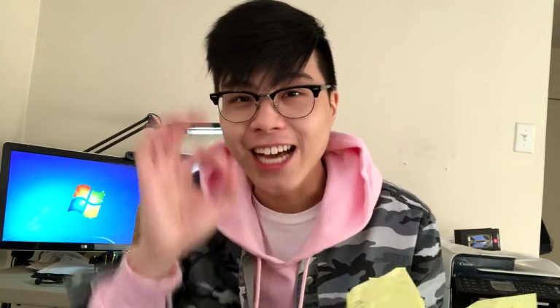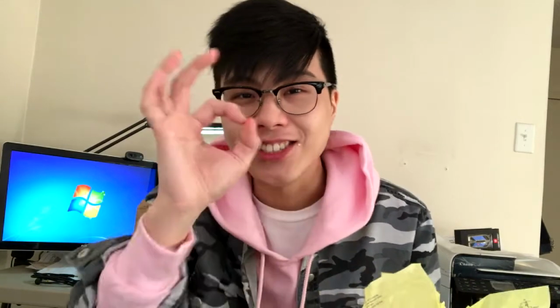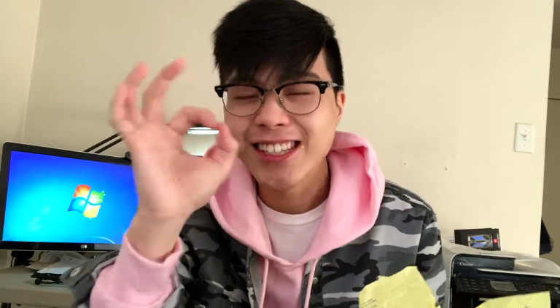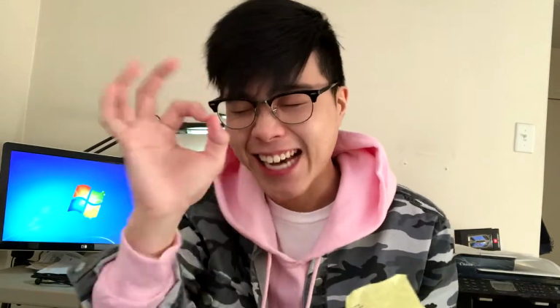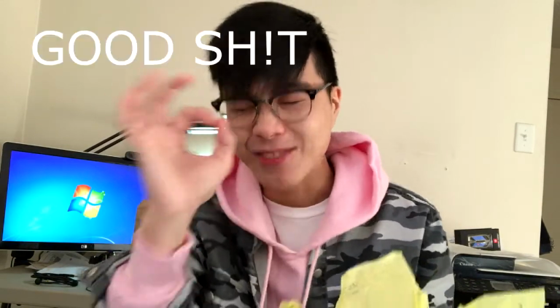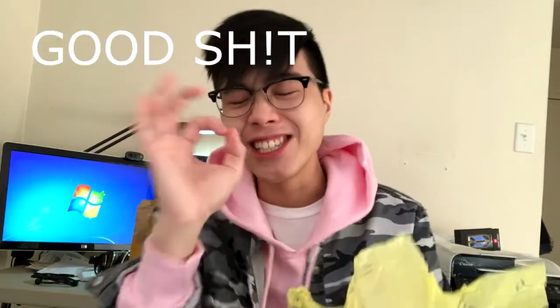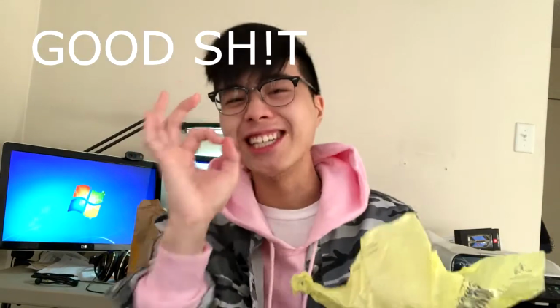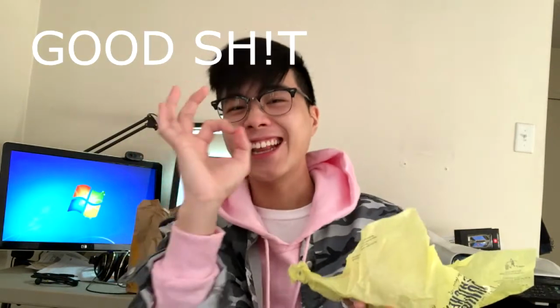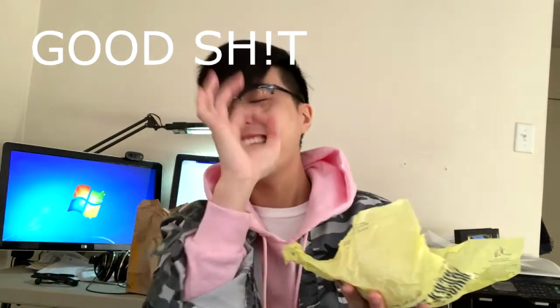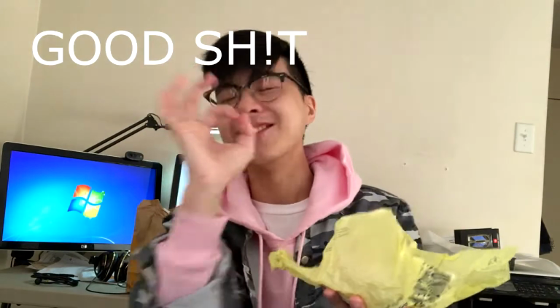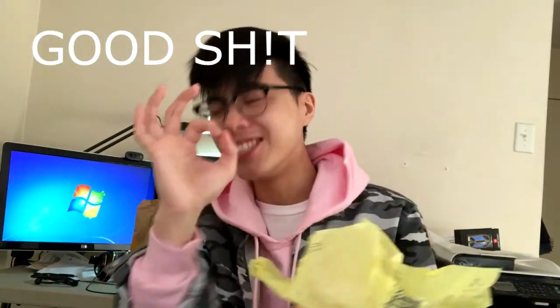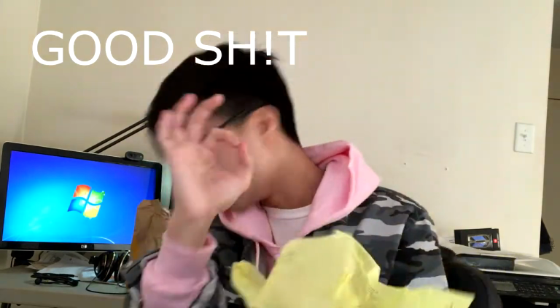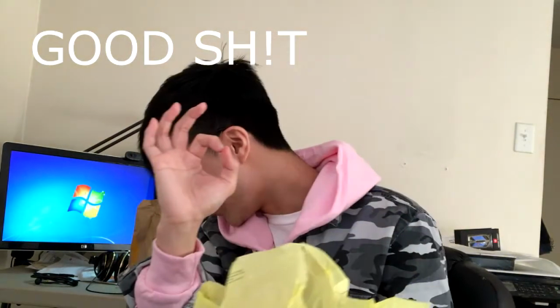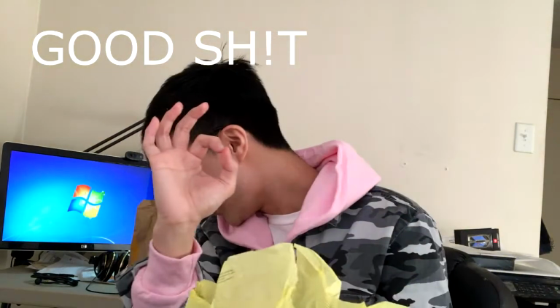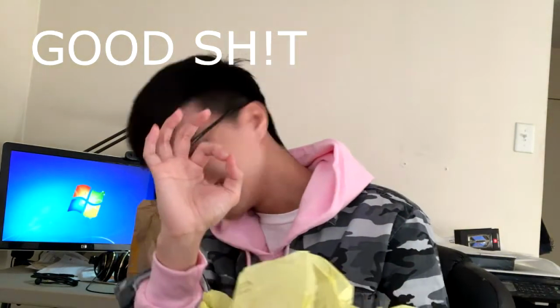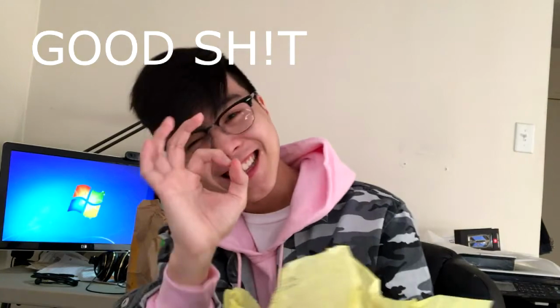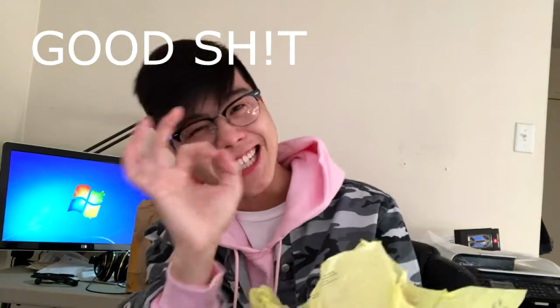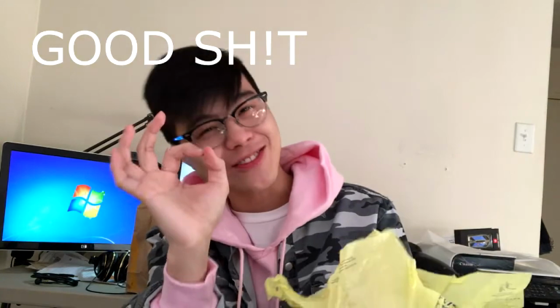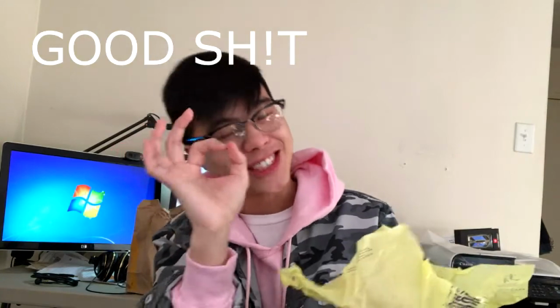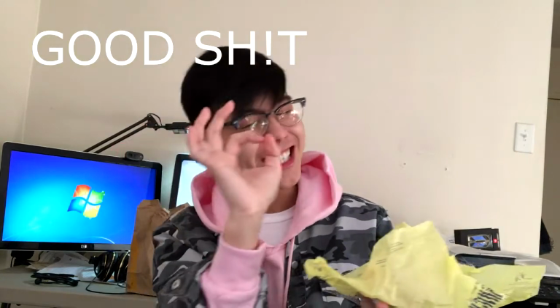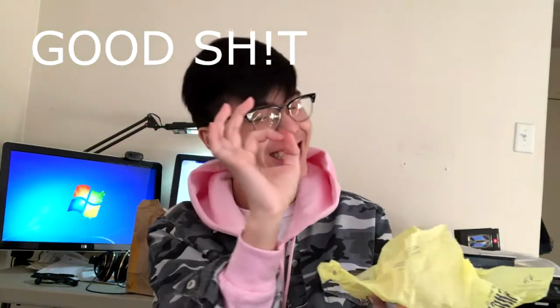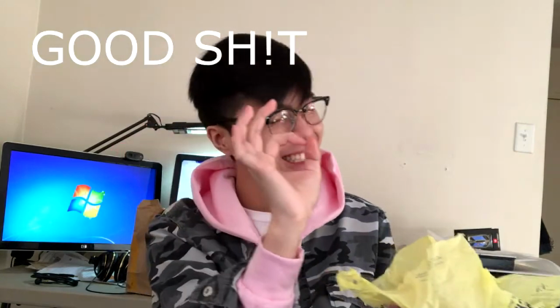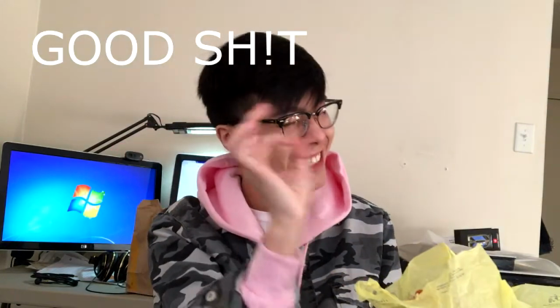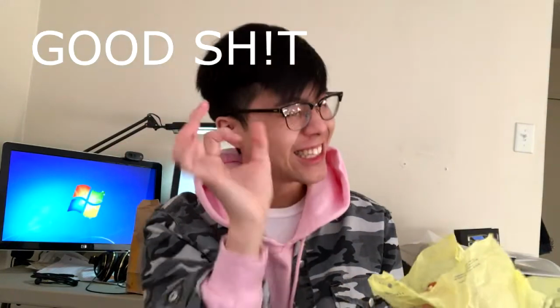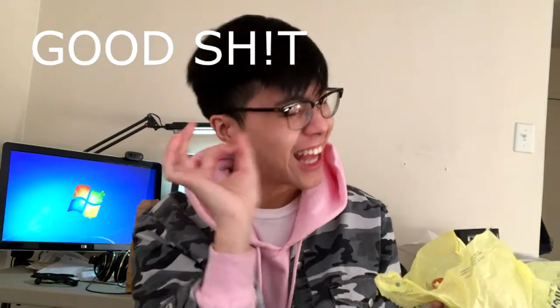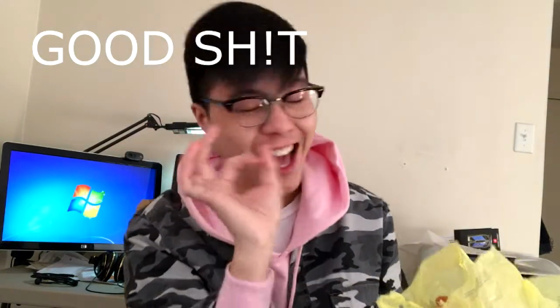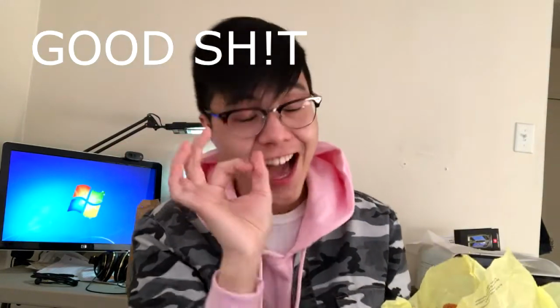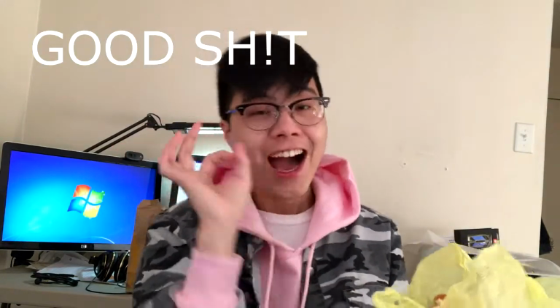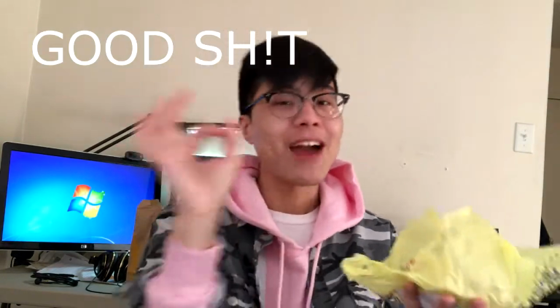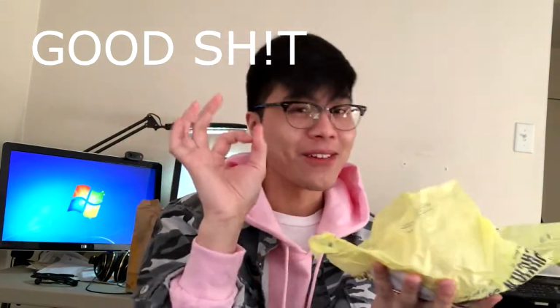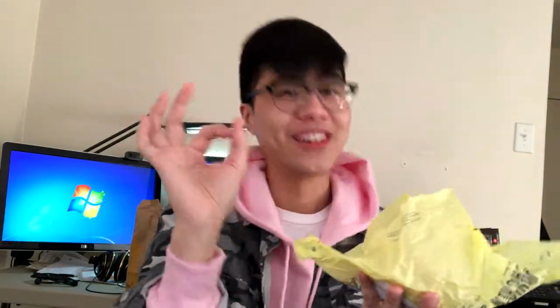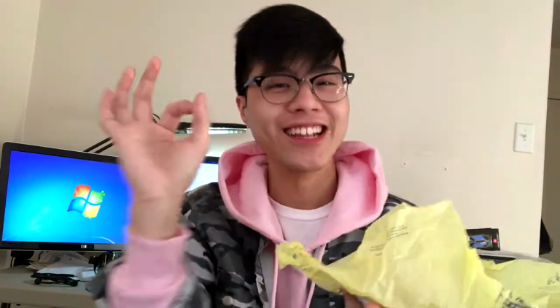That's some good shit. I'm happy with this.